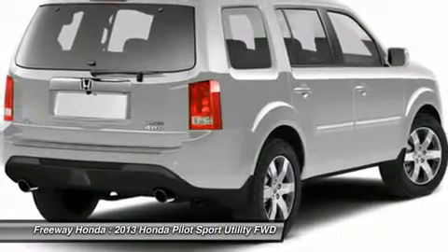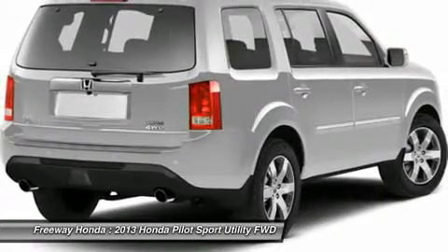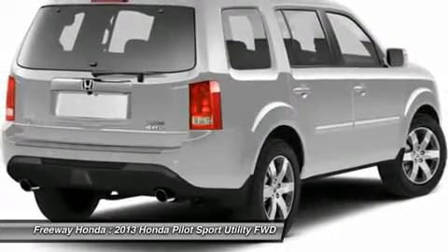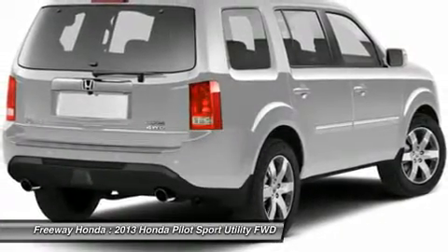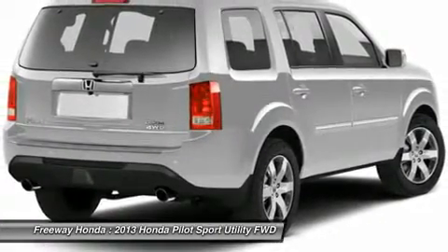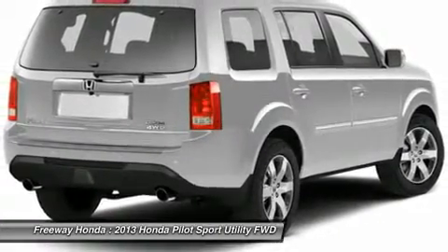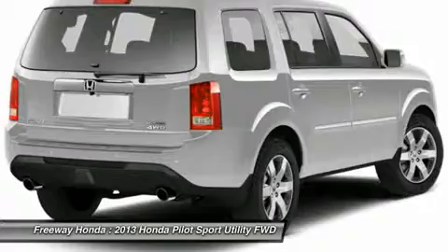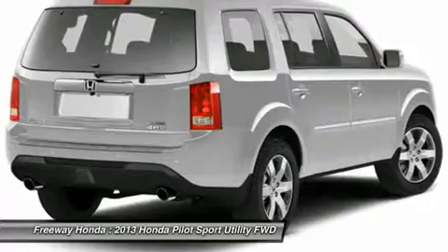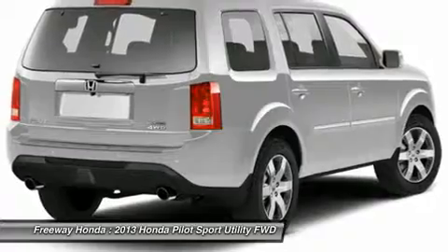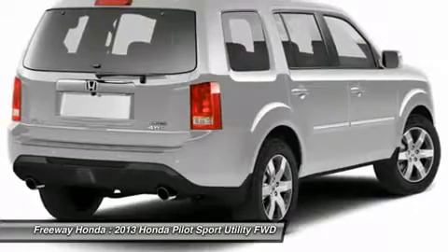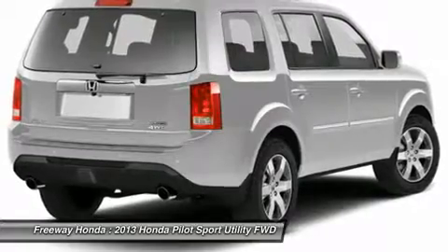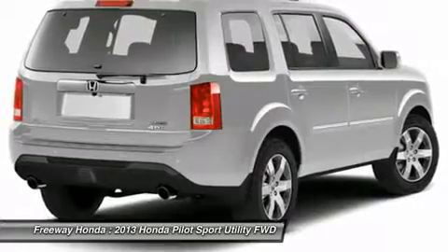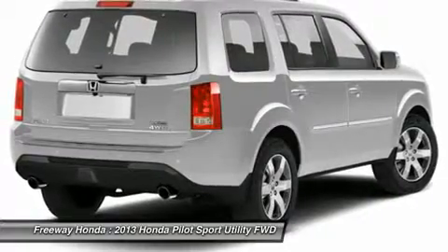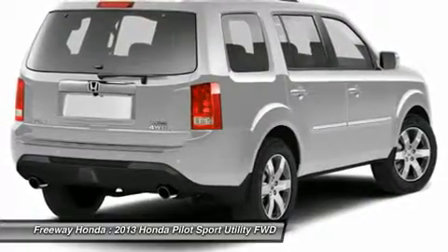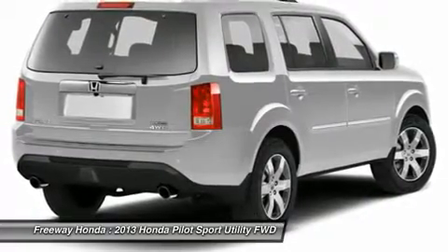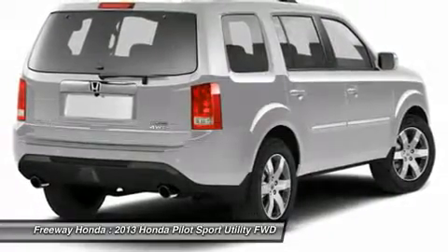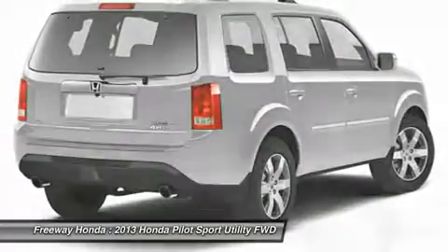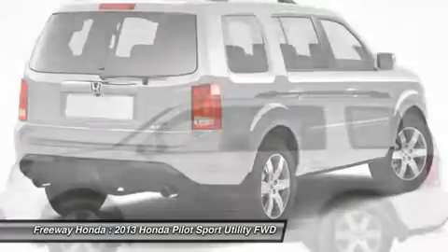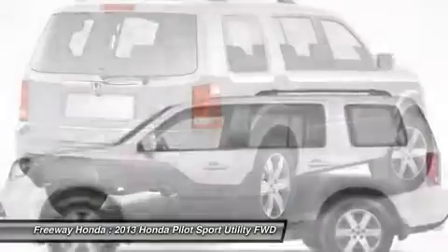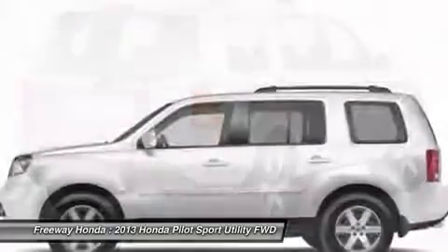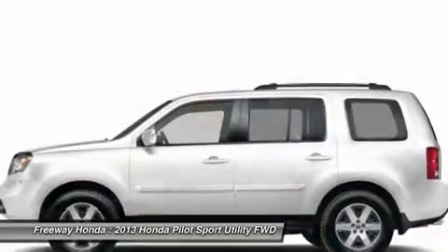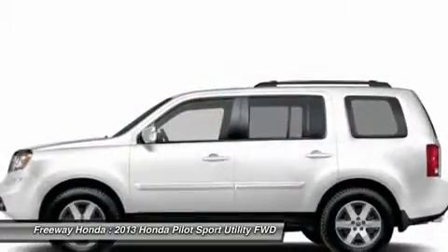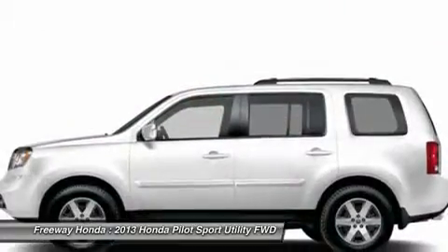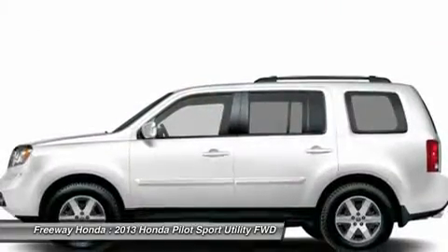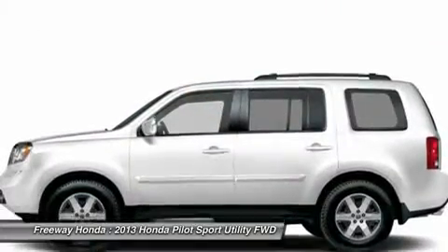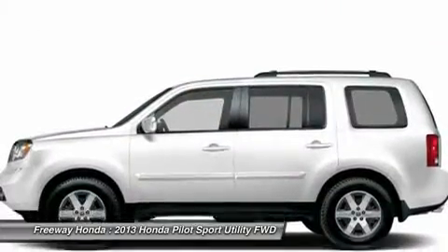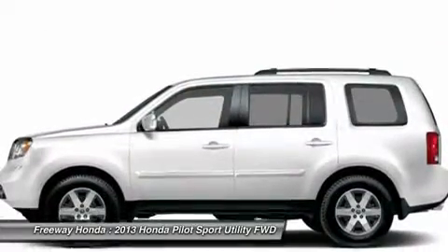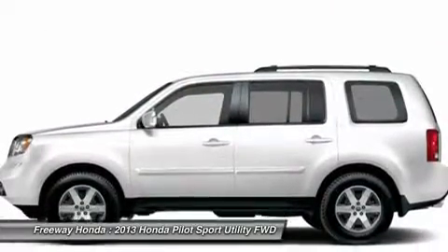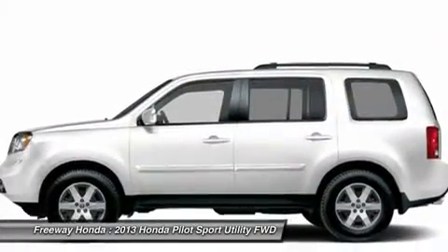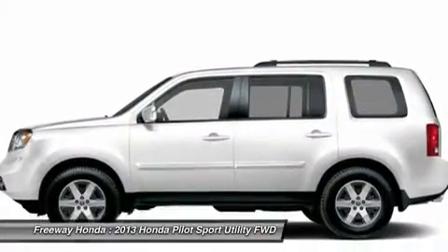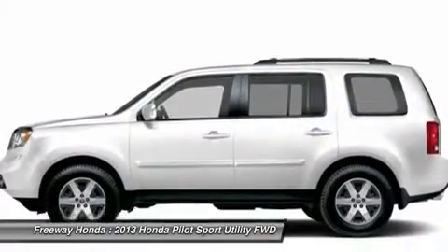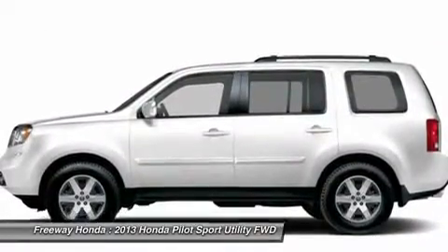Adjustable steering wheel, power steering, four-wheel disc brakes, floor mats, and keyless entry.